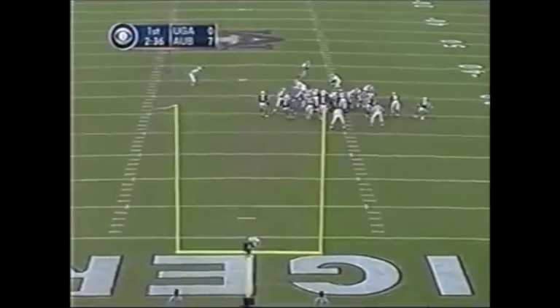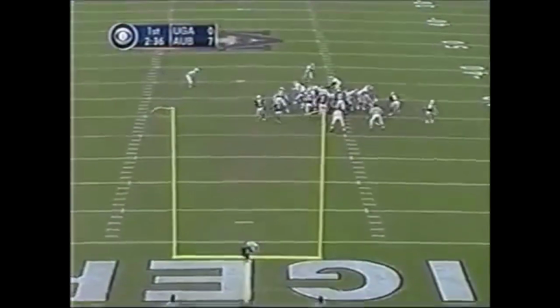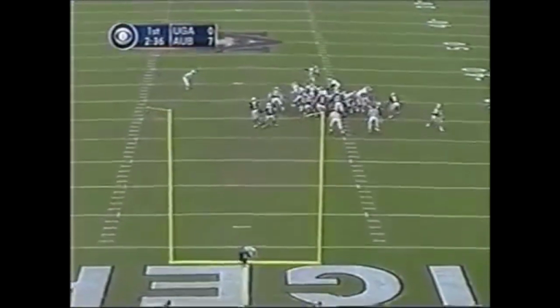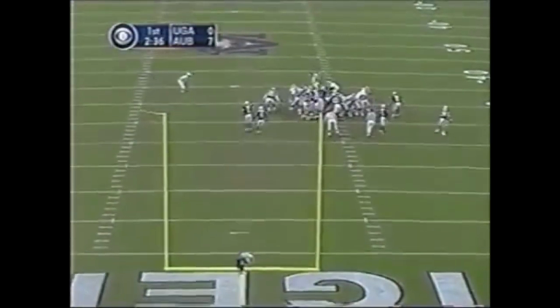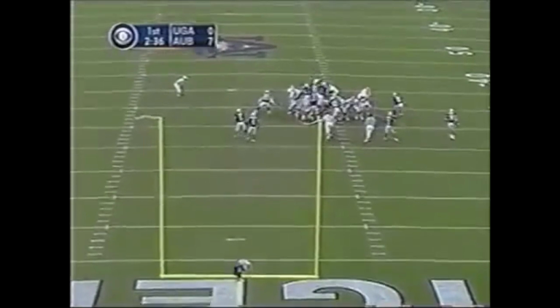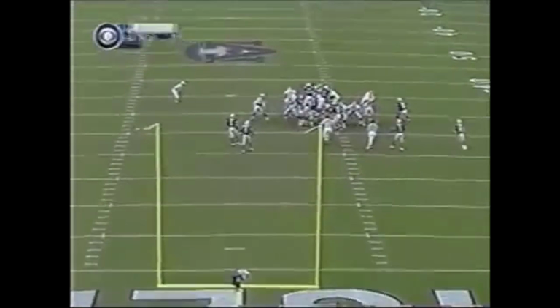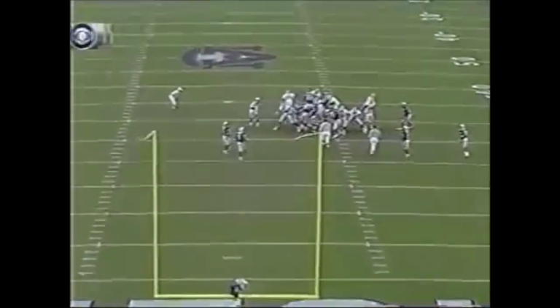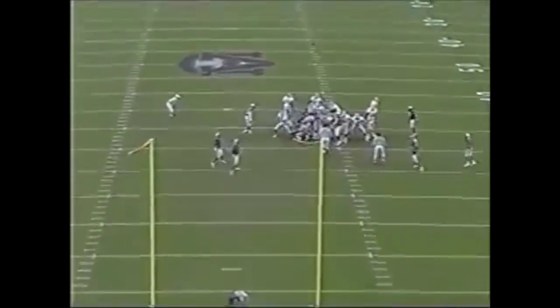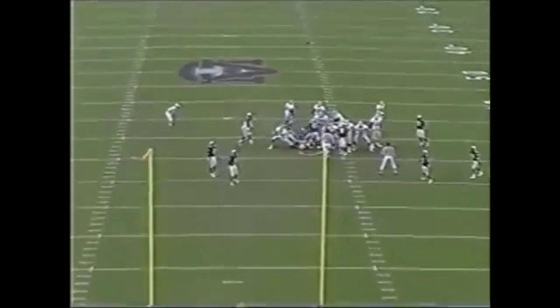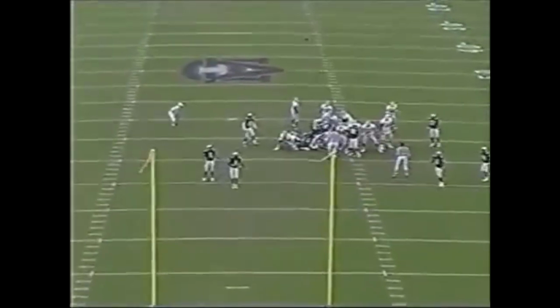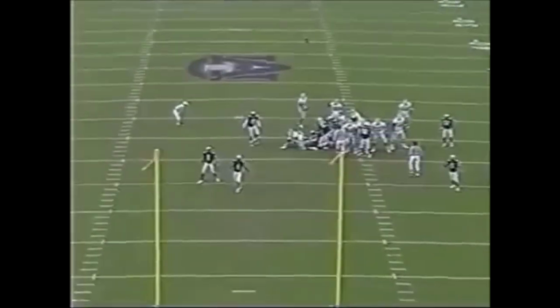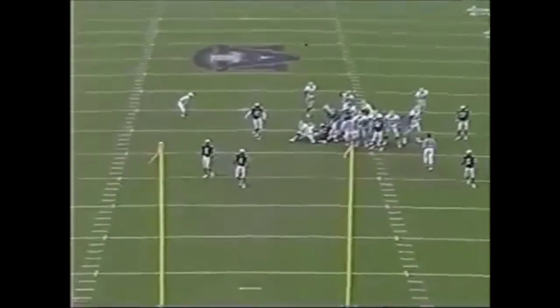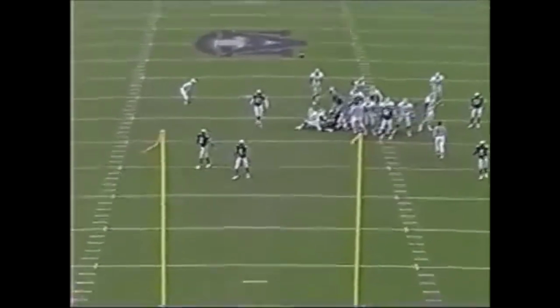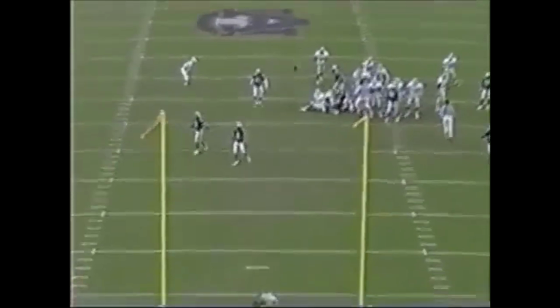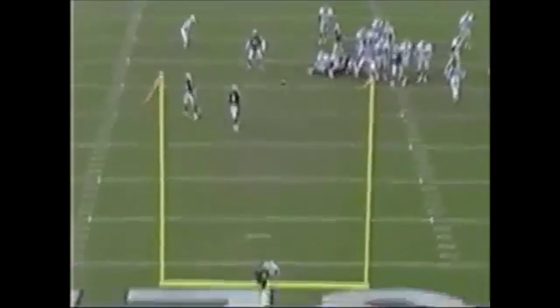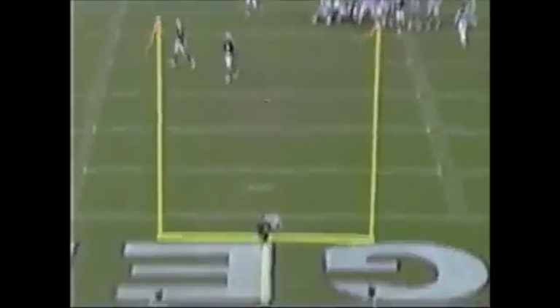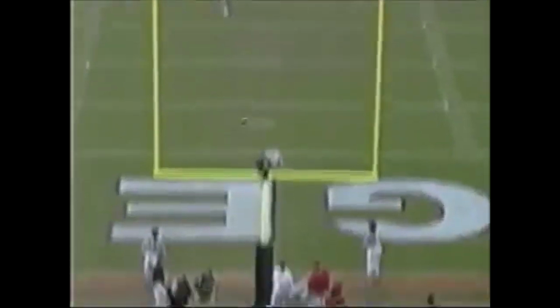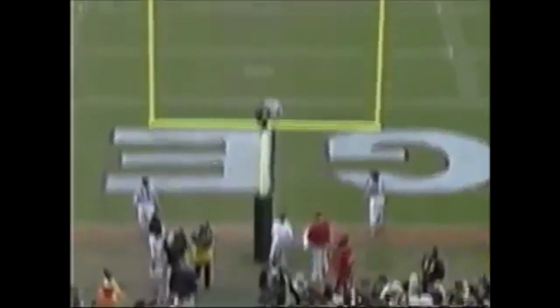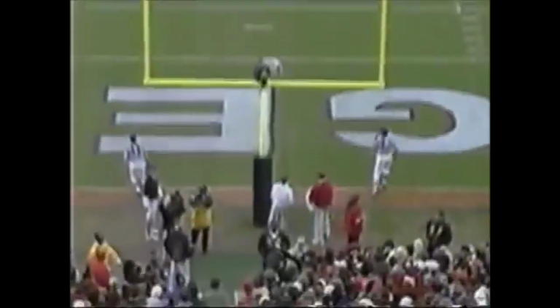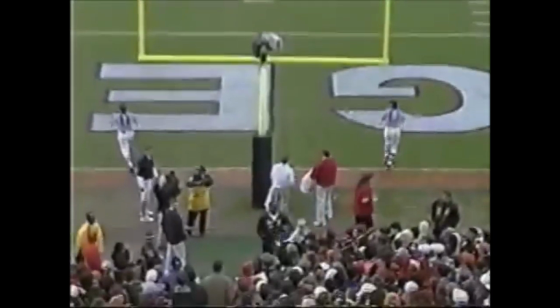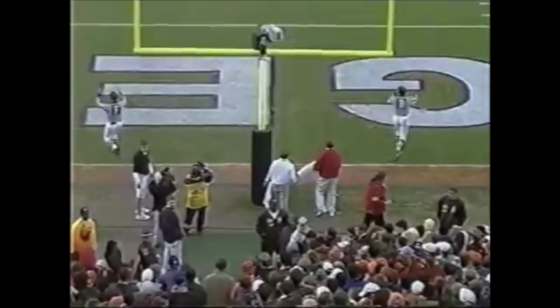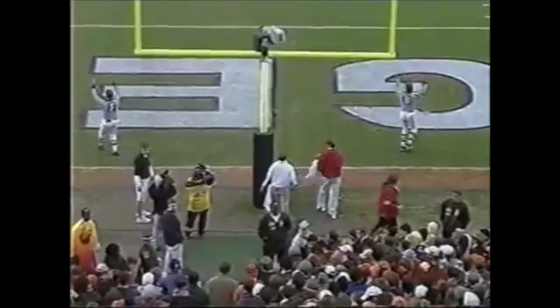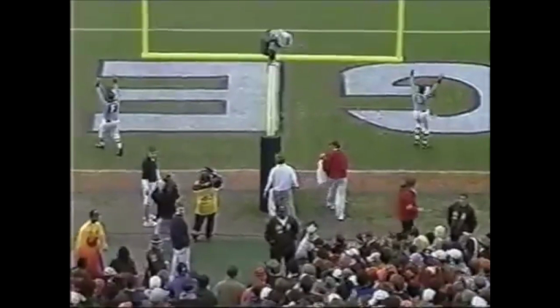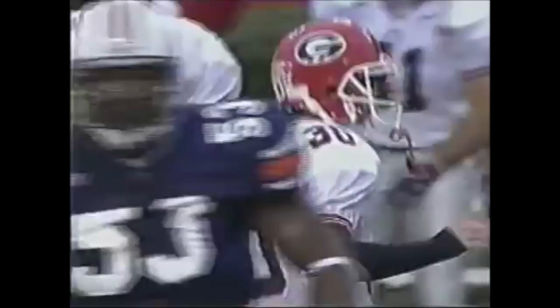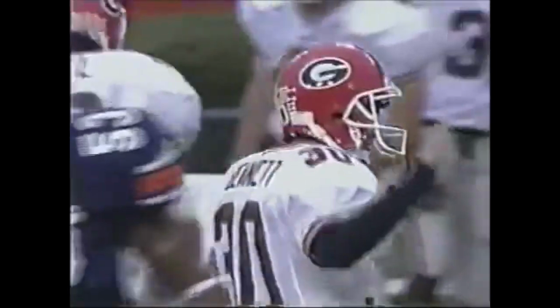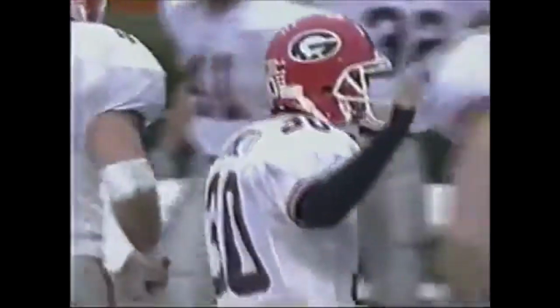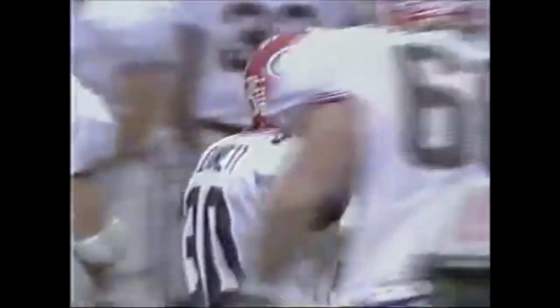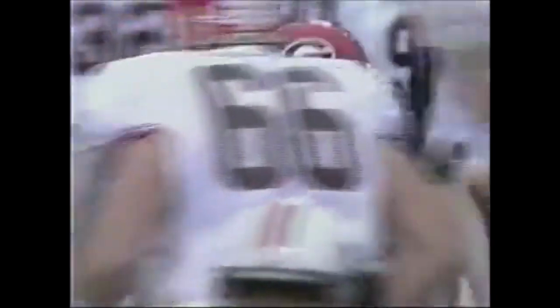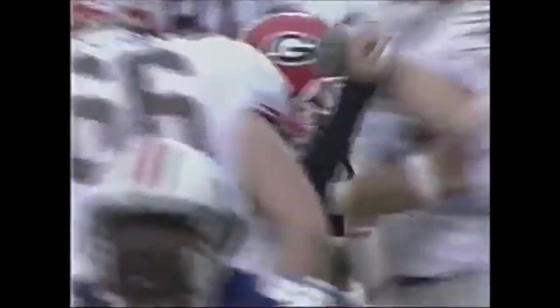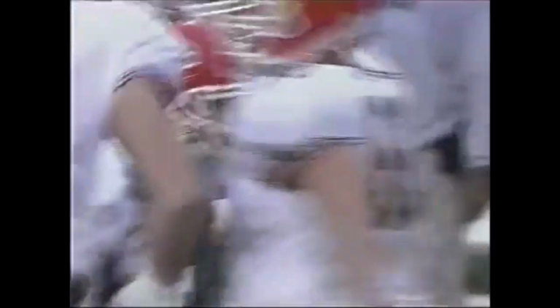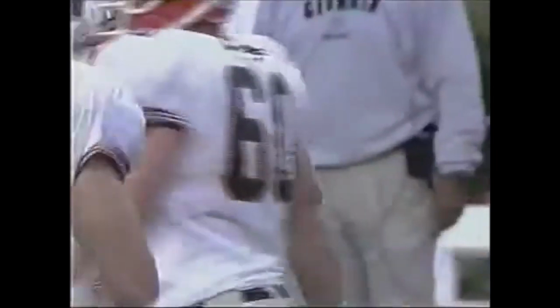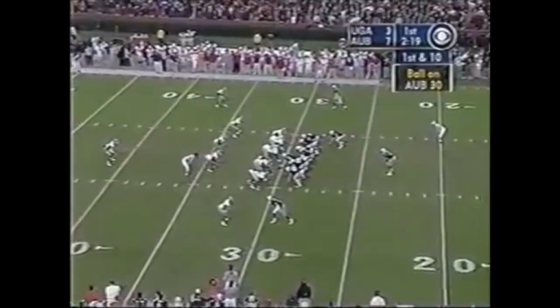Ryan Jordan snaps it — and Bennett knocks it home.